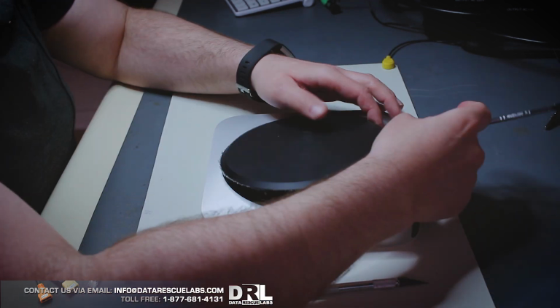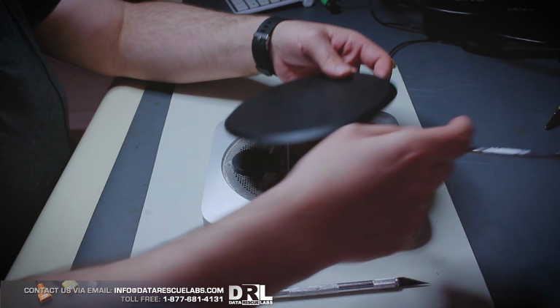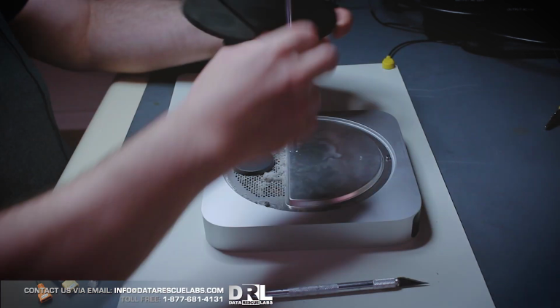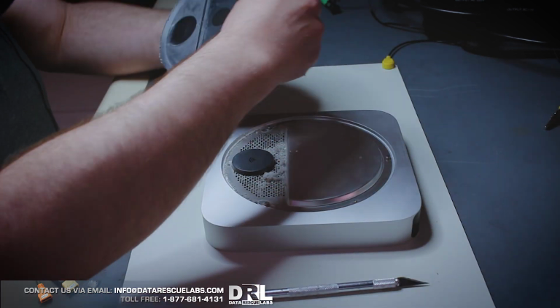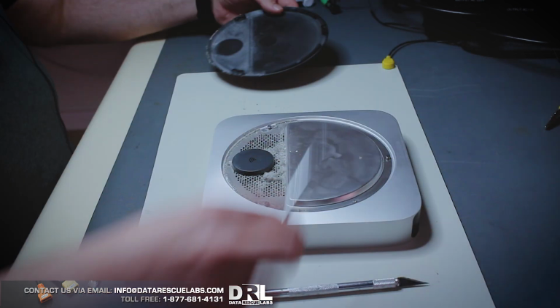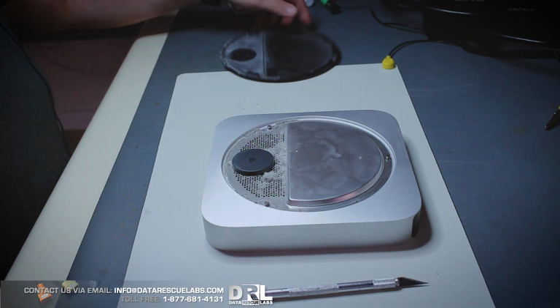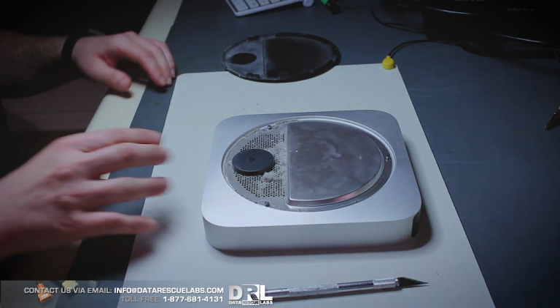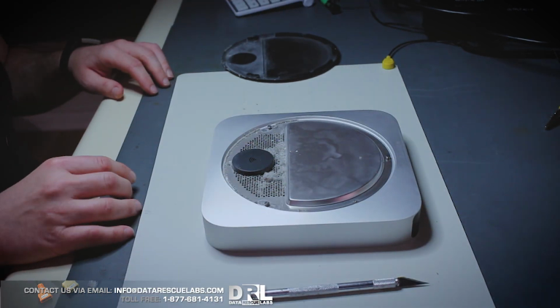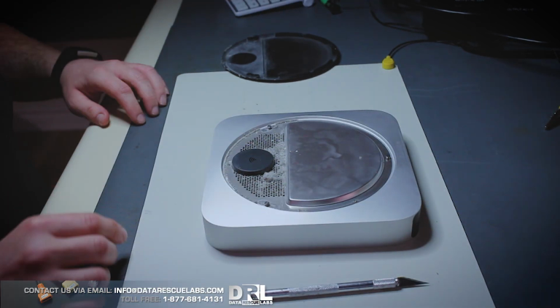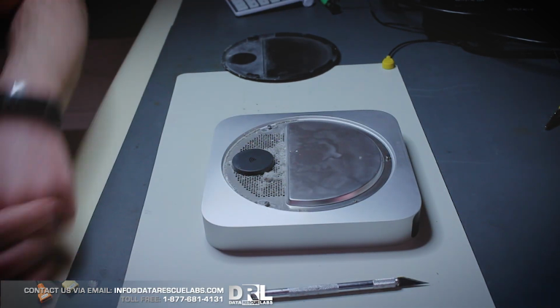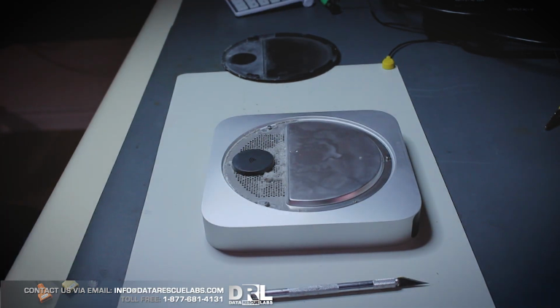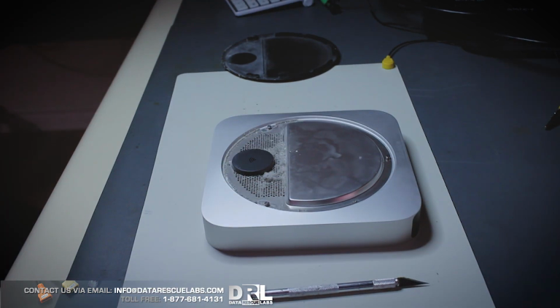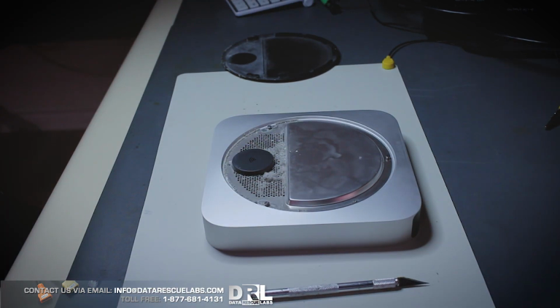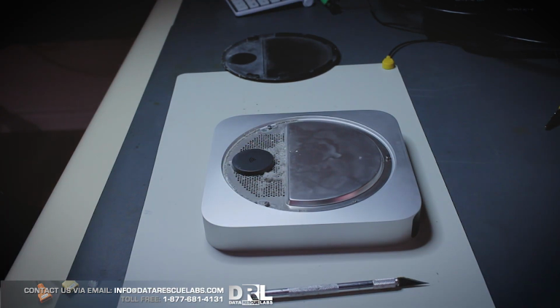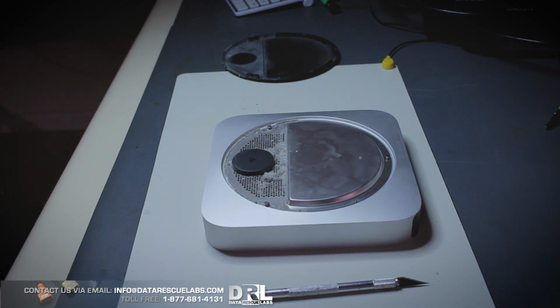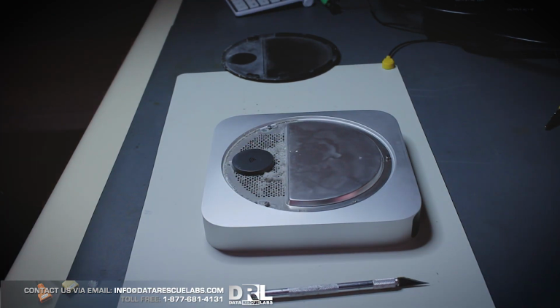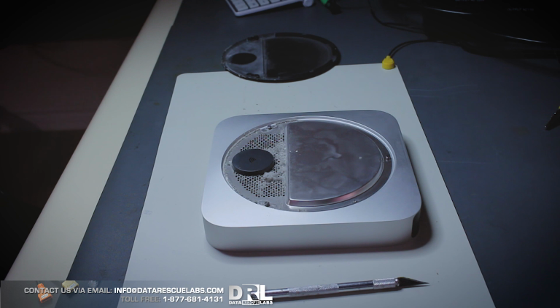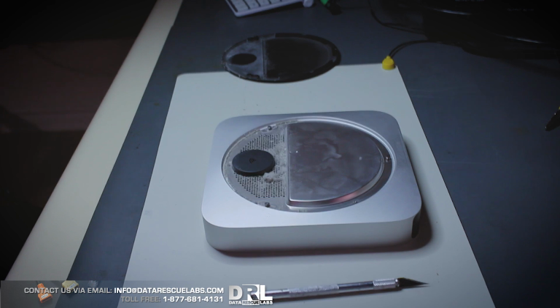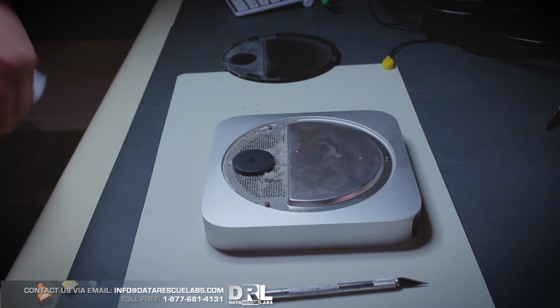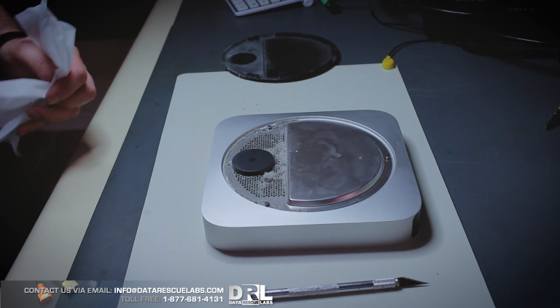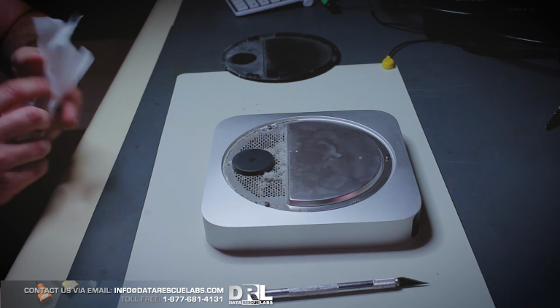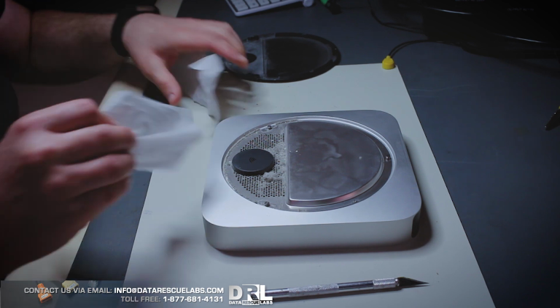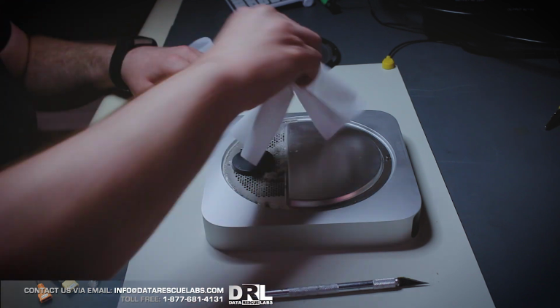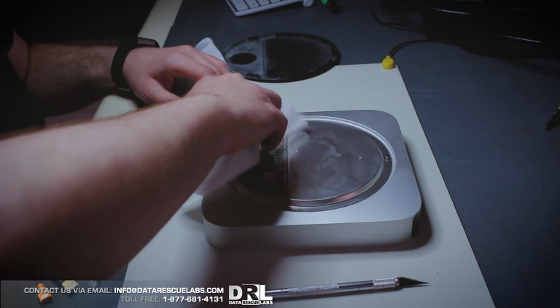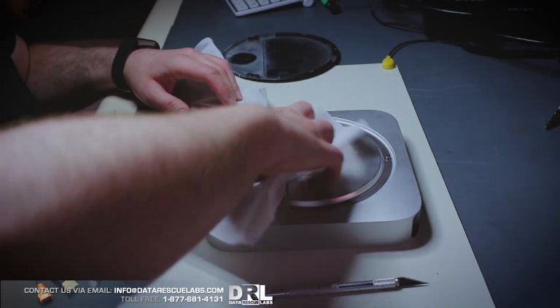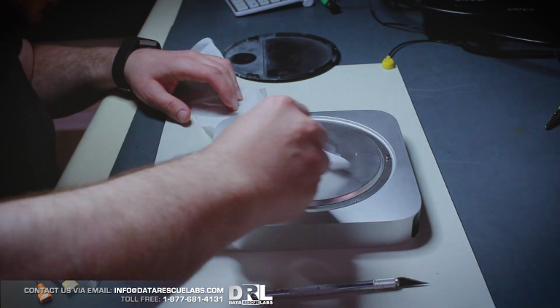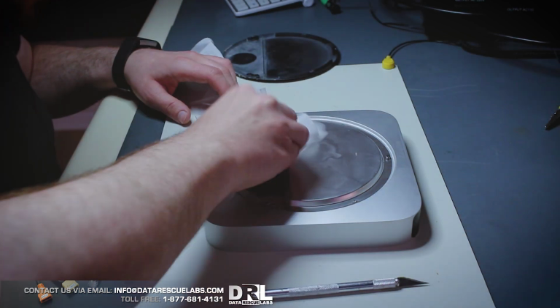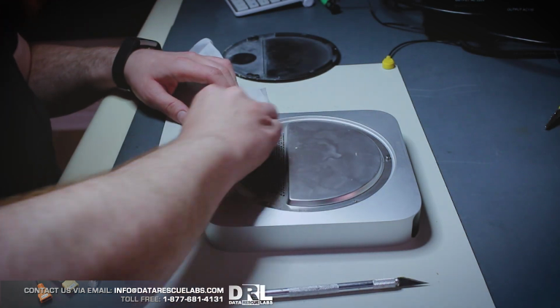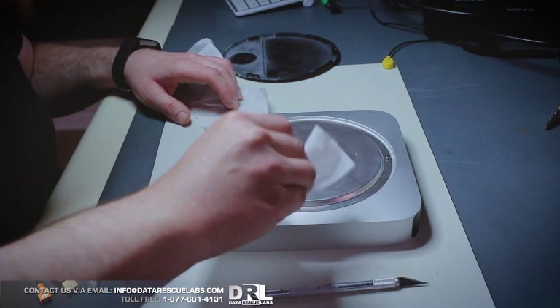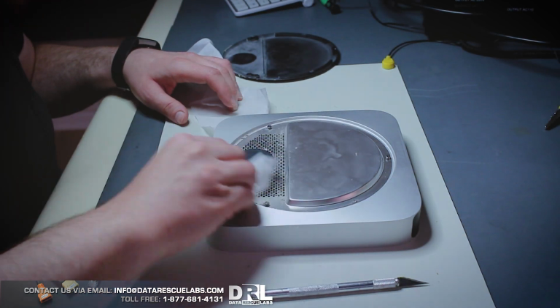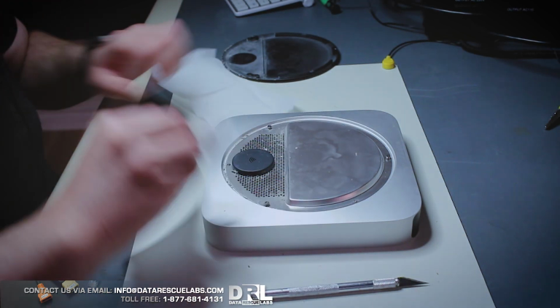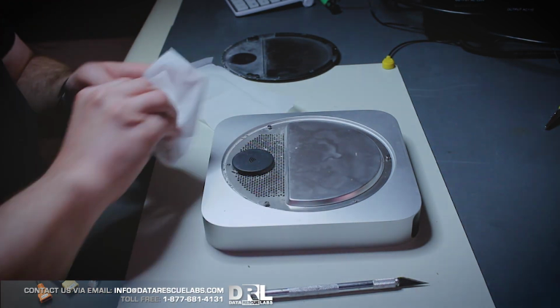So let's have a look. To open it you have to remove the backplate, and we can see a bunch of dust bunnies in here, so we'll clean that up and remove all that stuff.